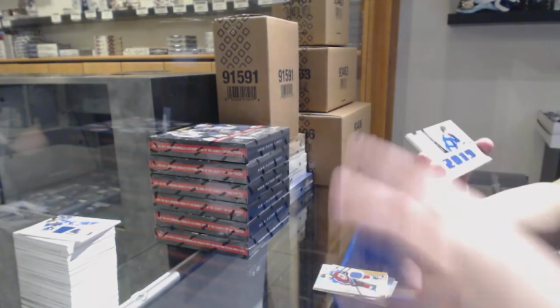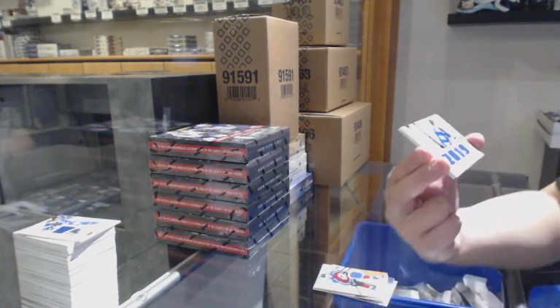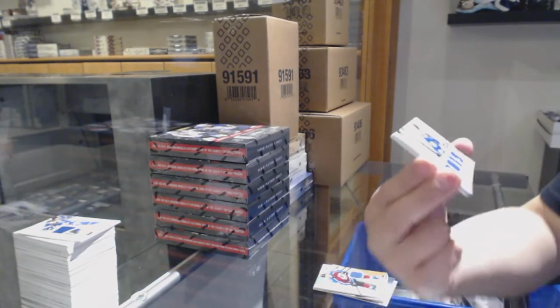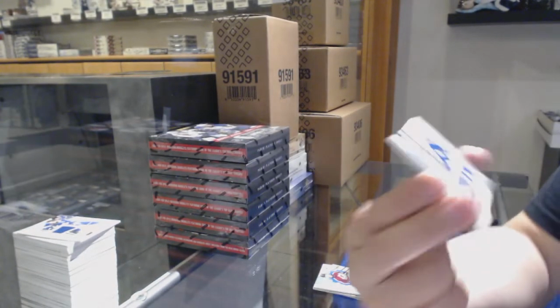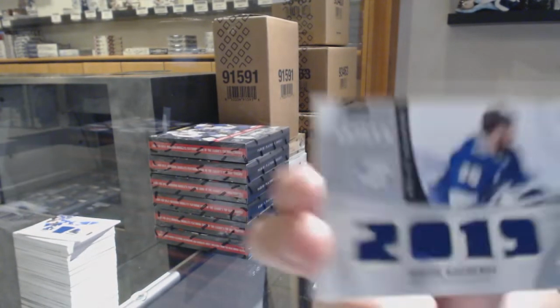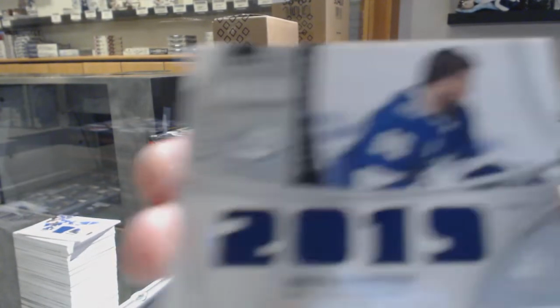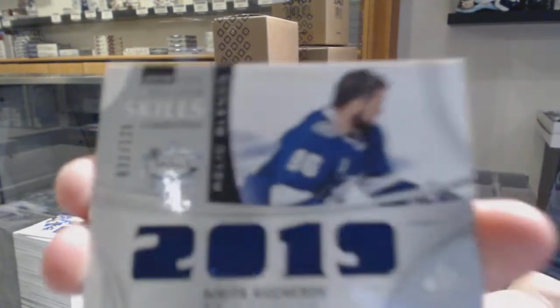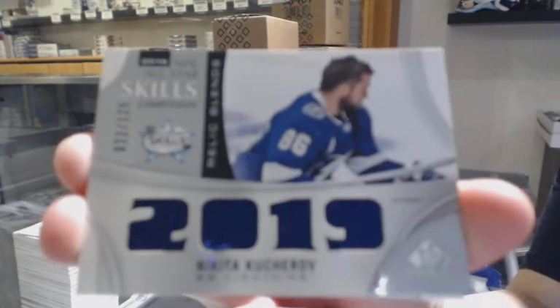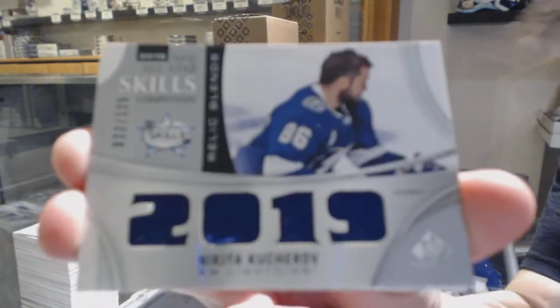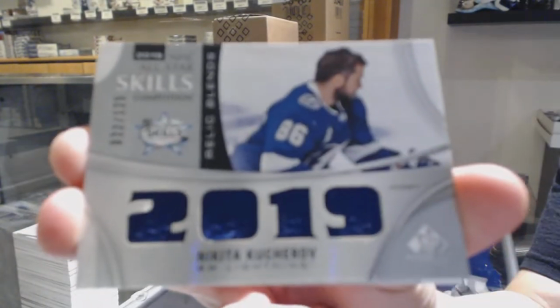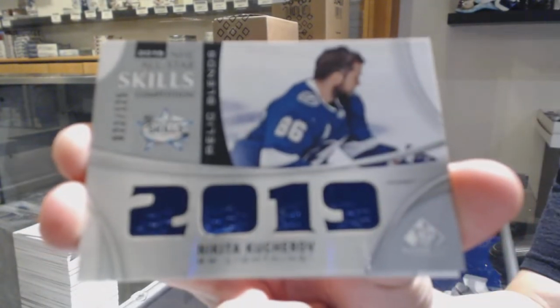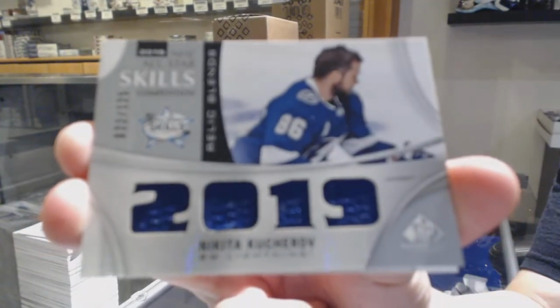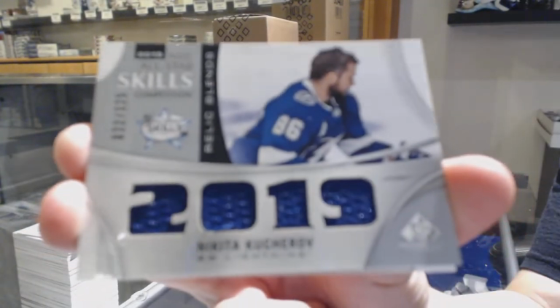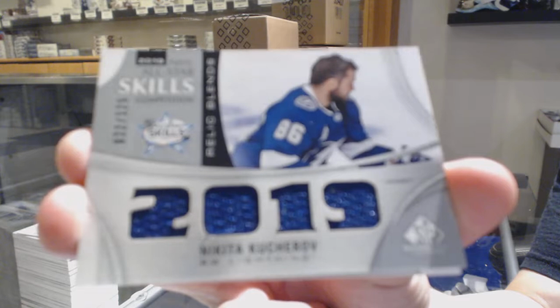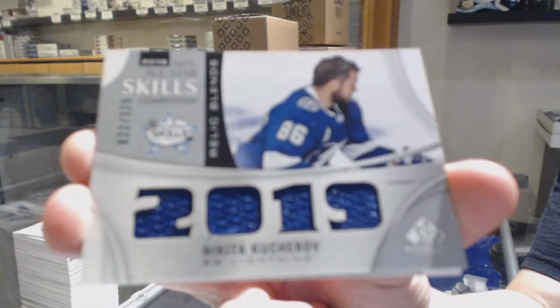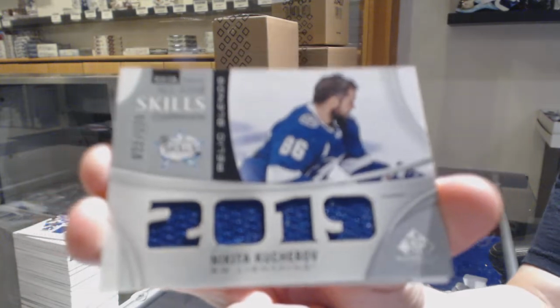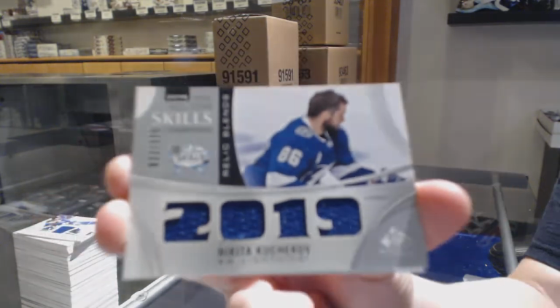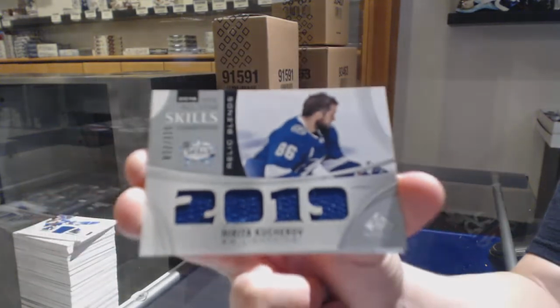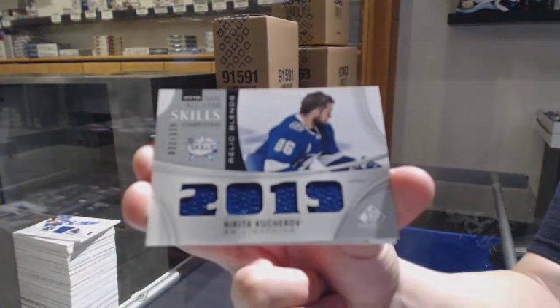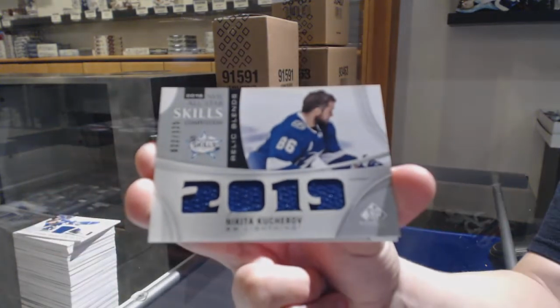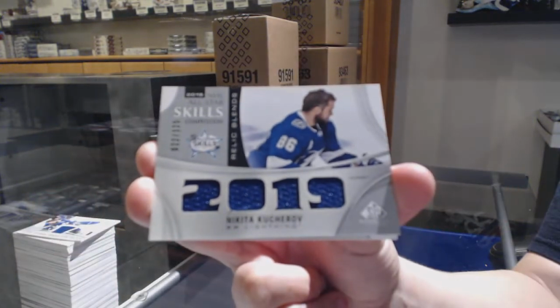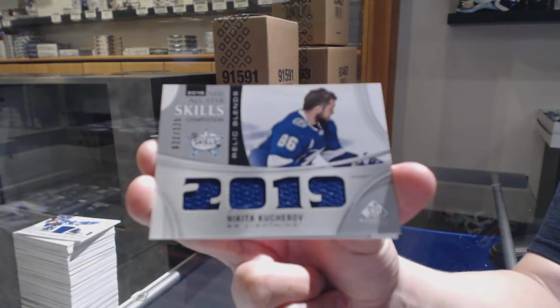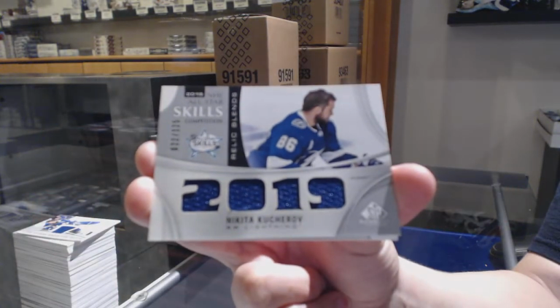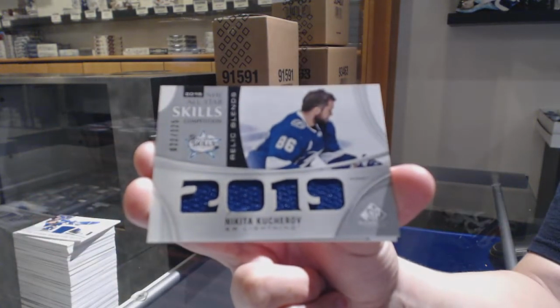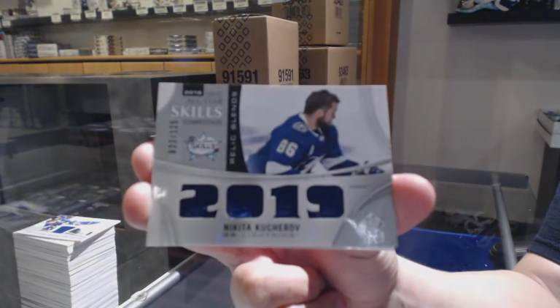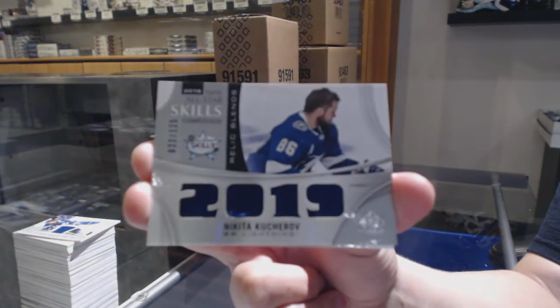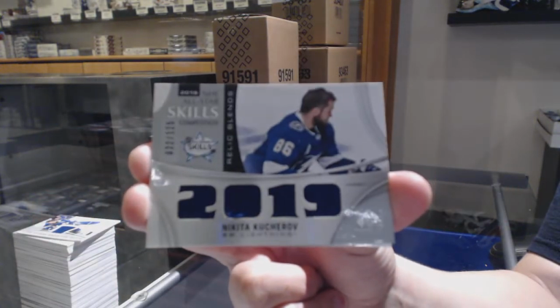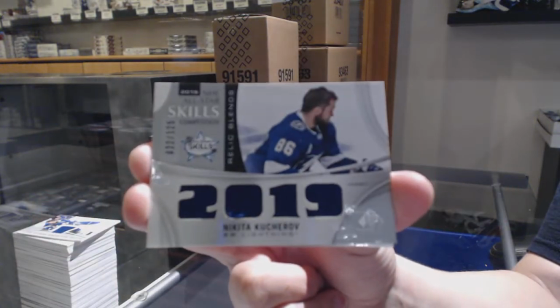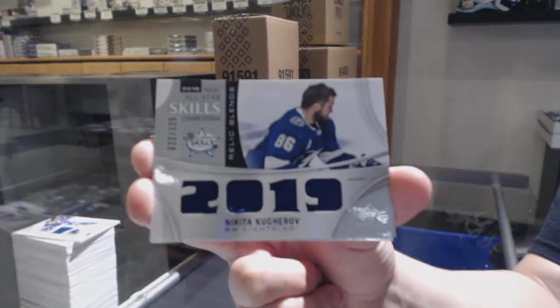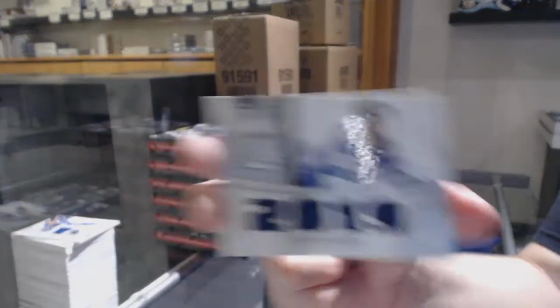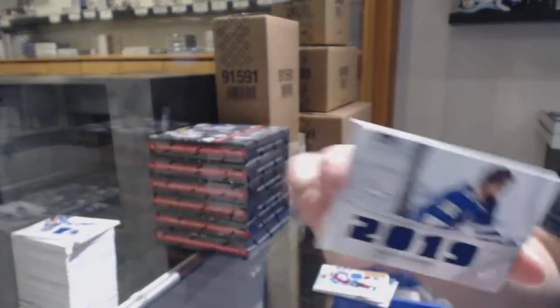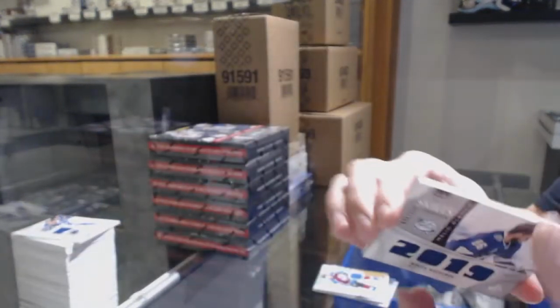Rookie Relic Blends numbered to 125 — Nikita Kucherov for Skills Relic Blends for Tampa.